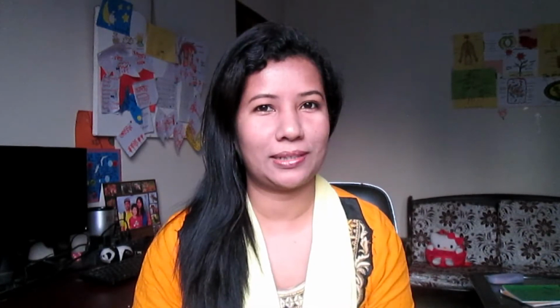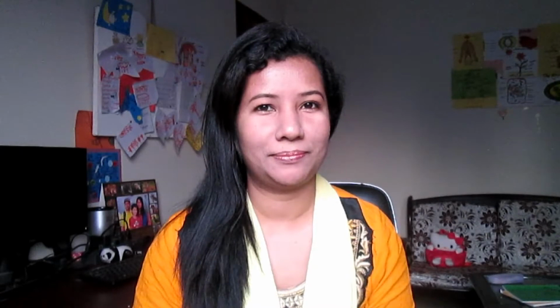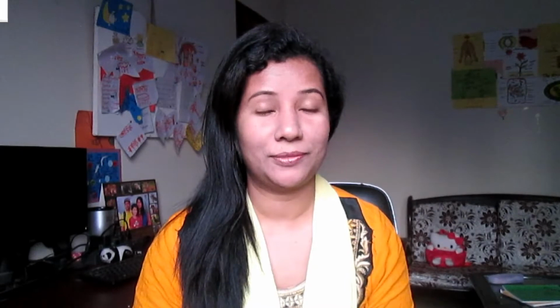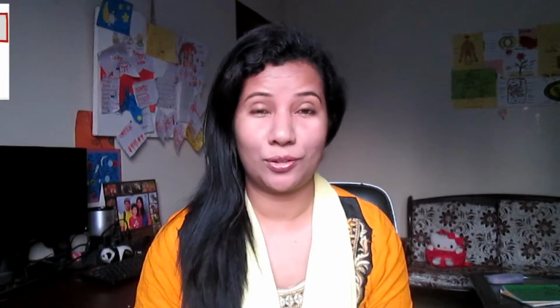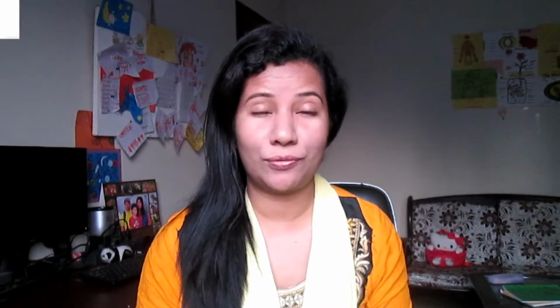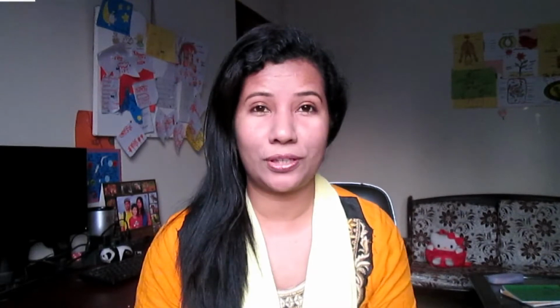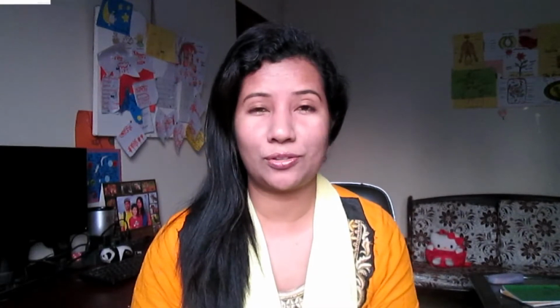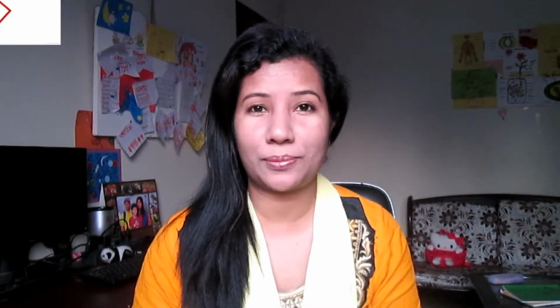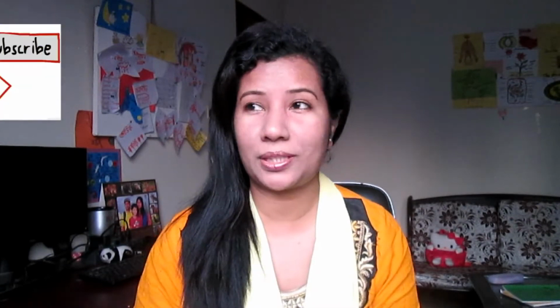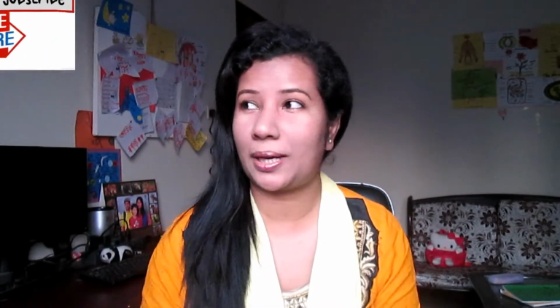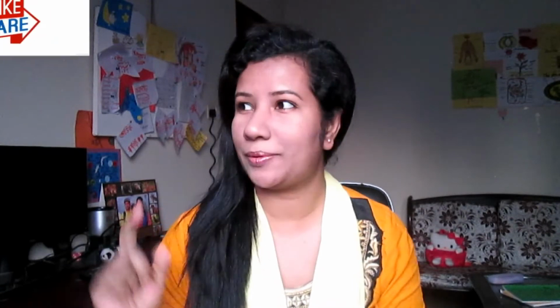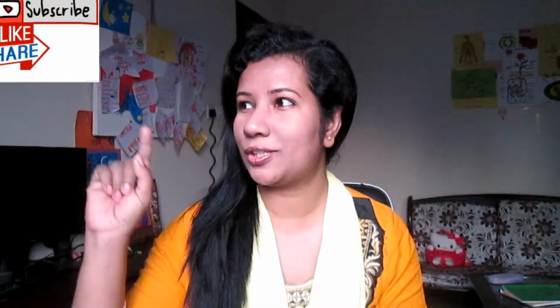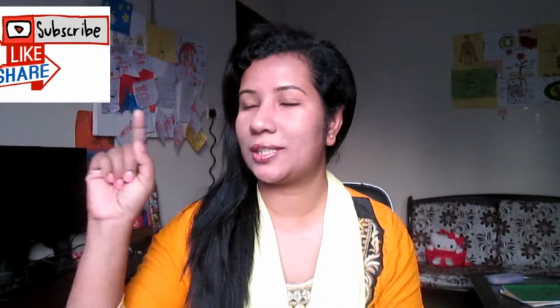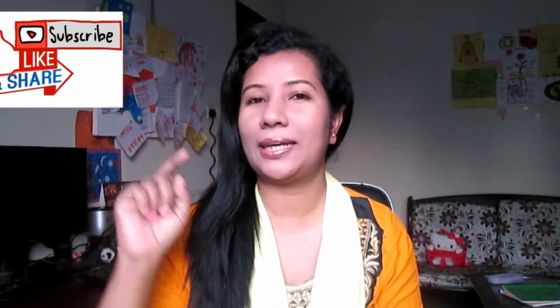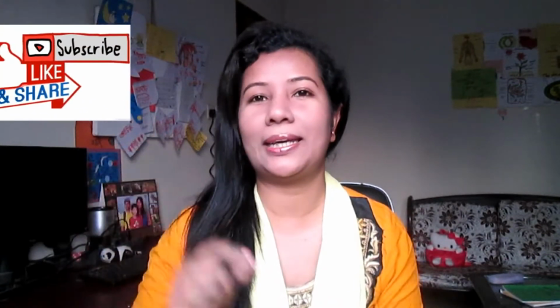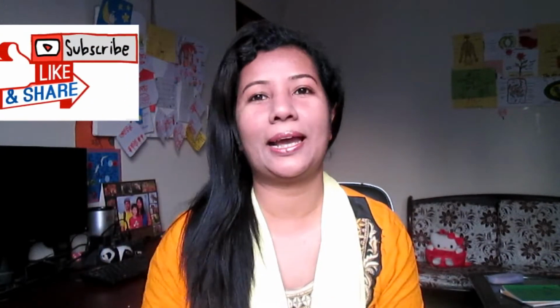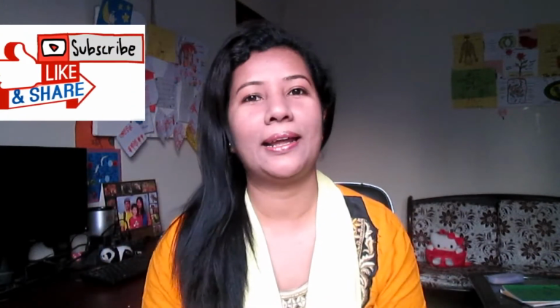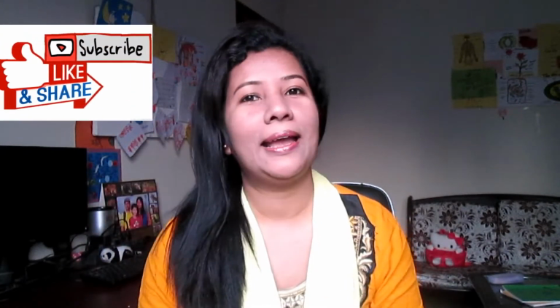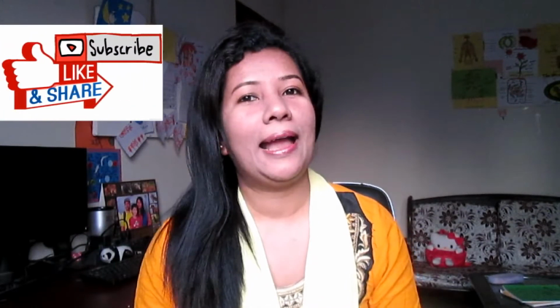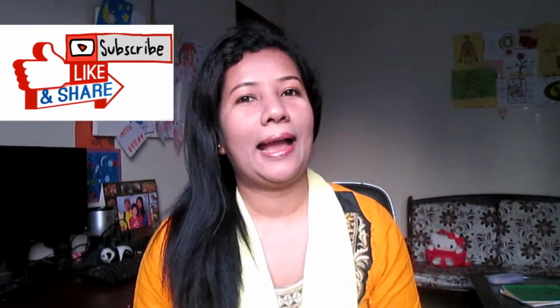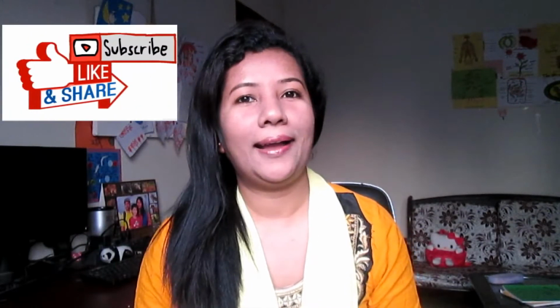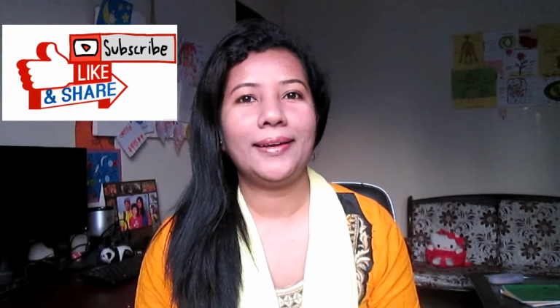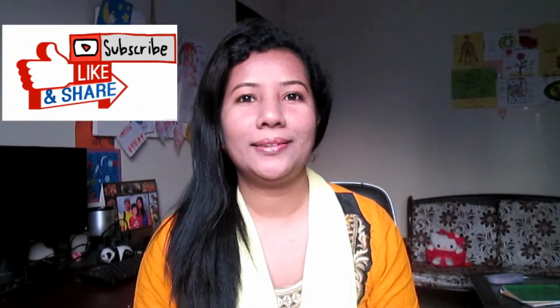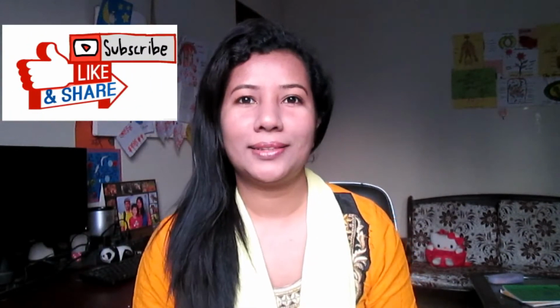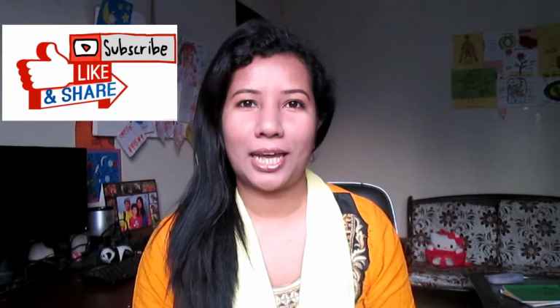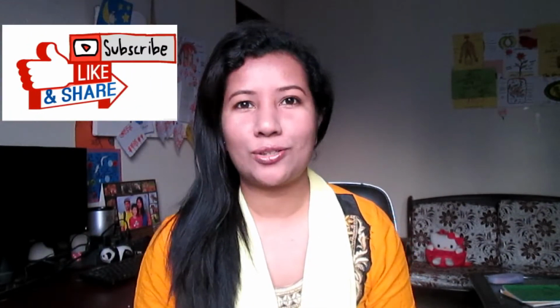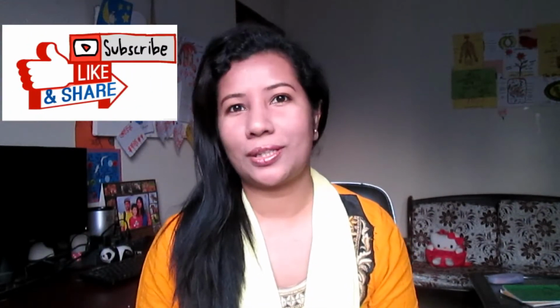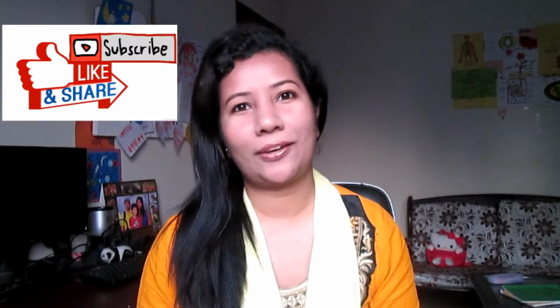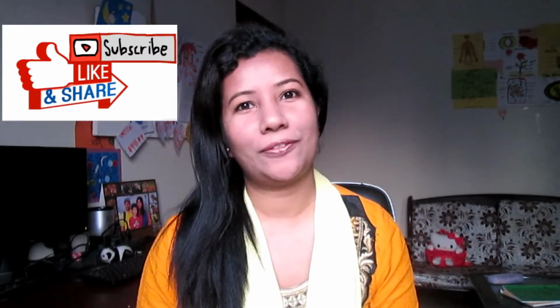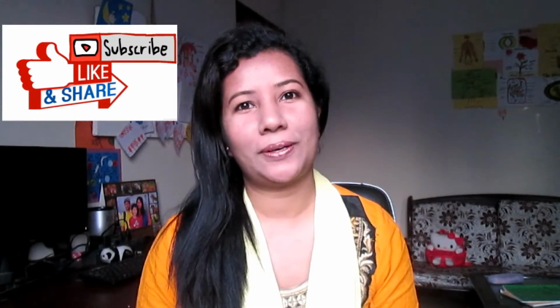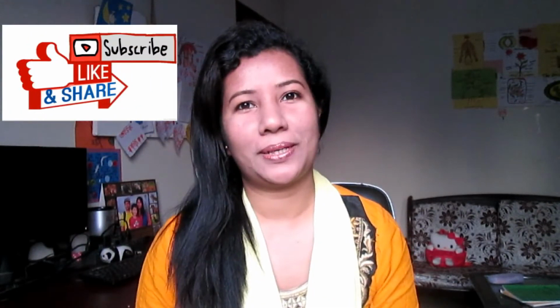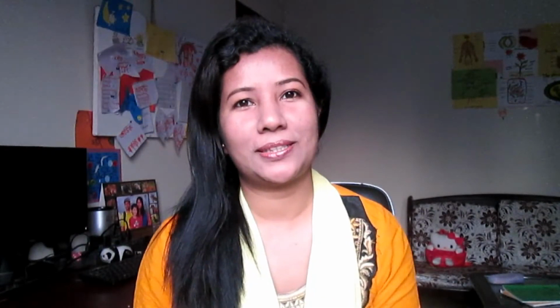Don't forget to subscribe — just click here. Thank you very much.